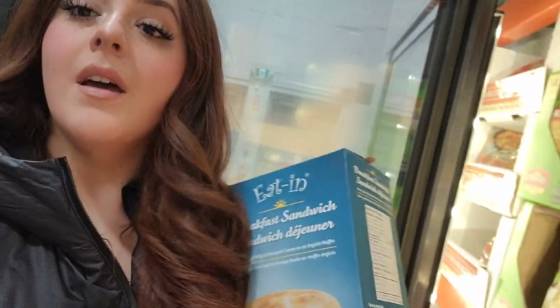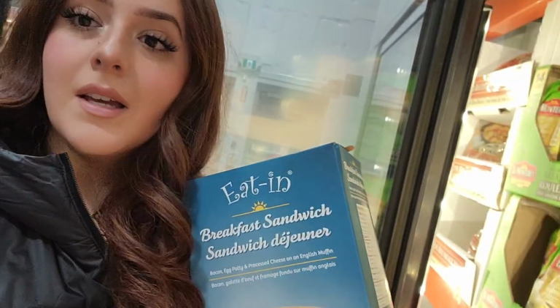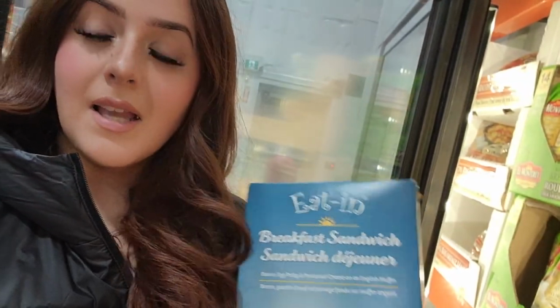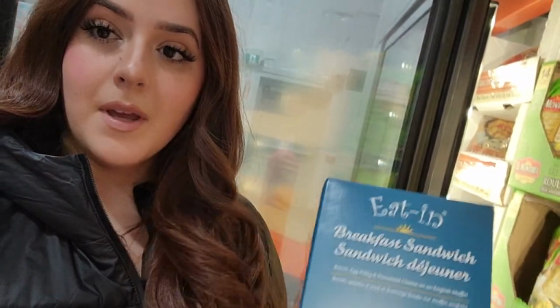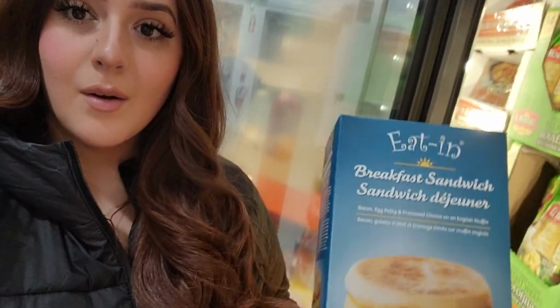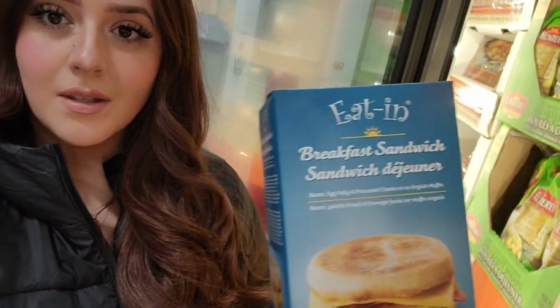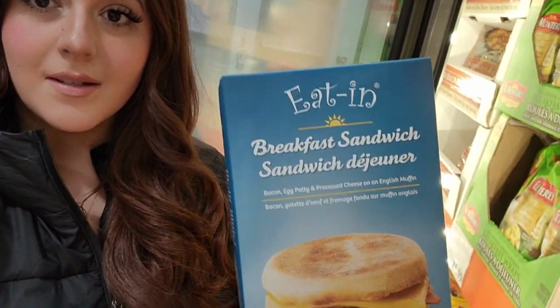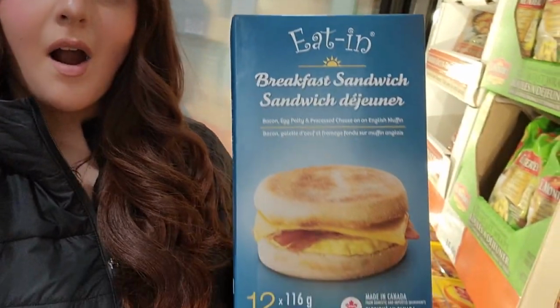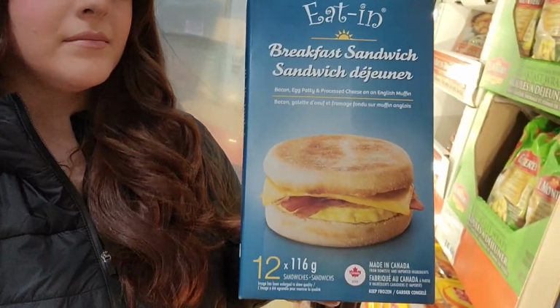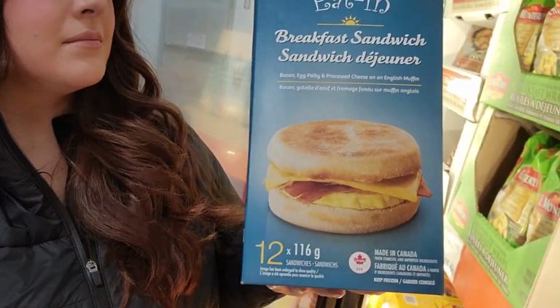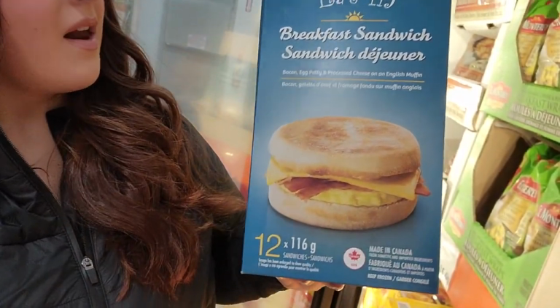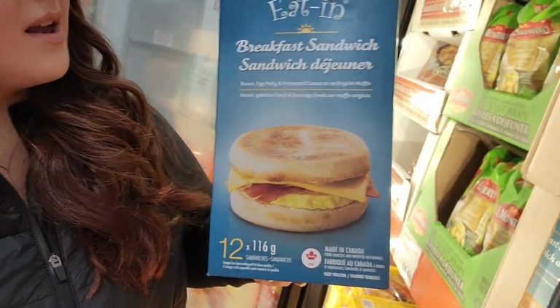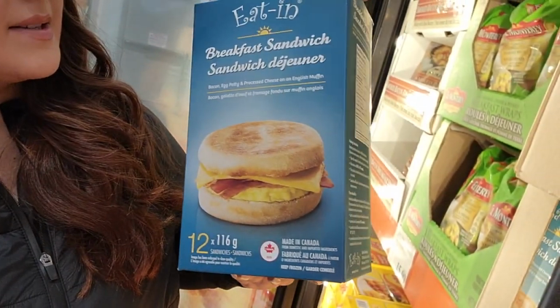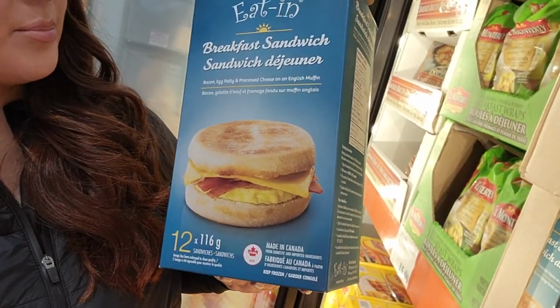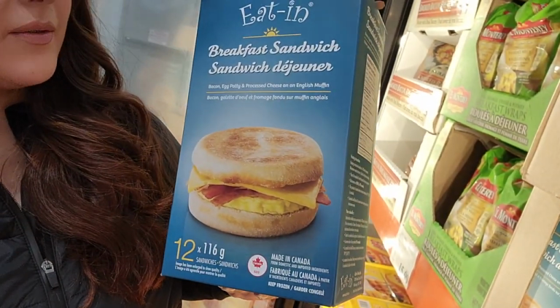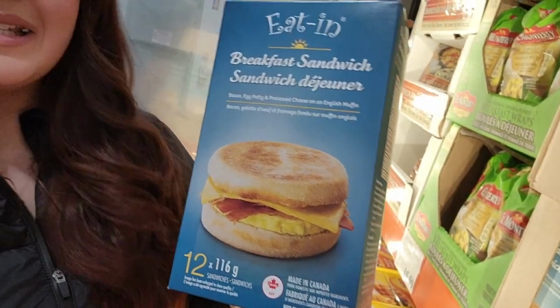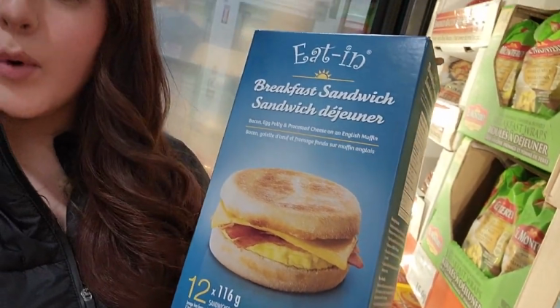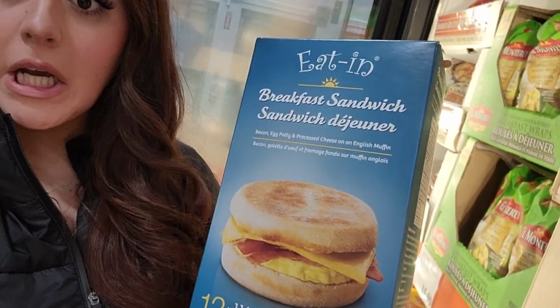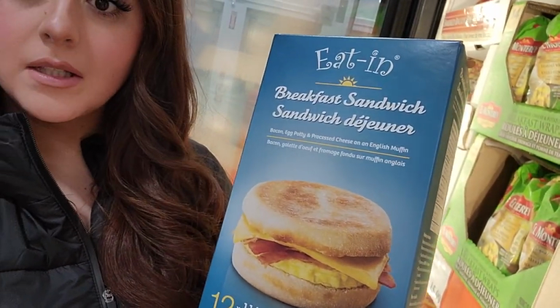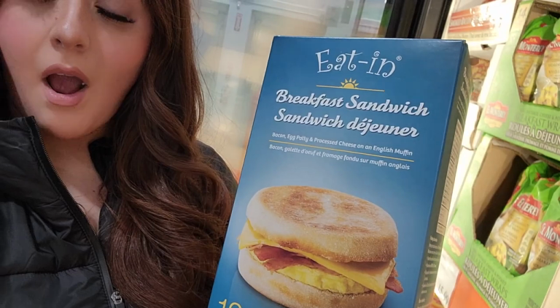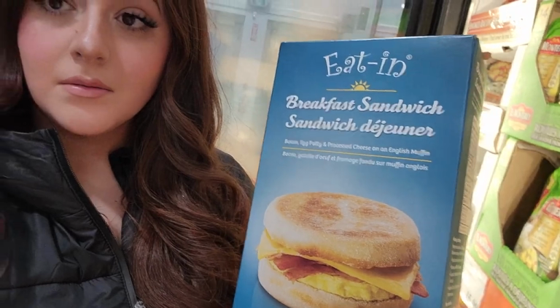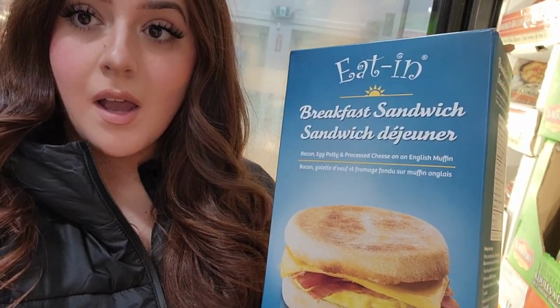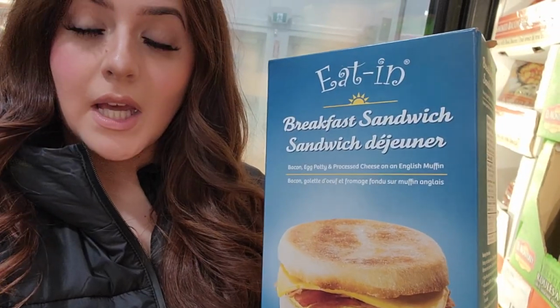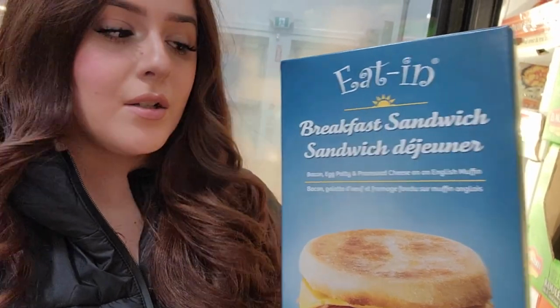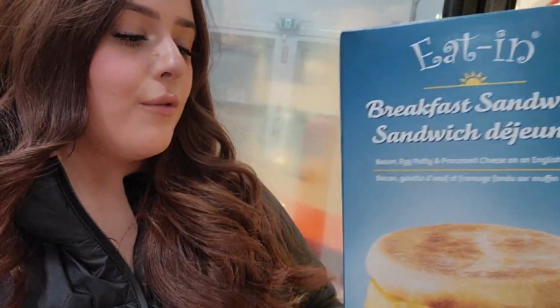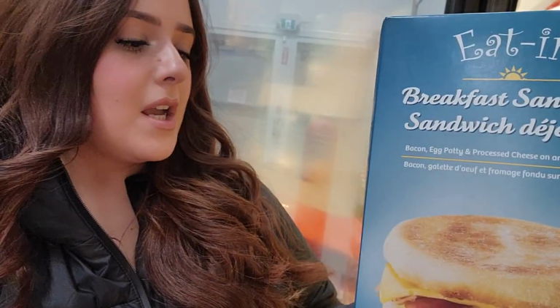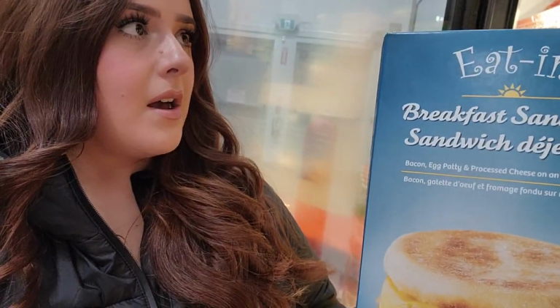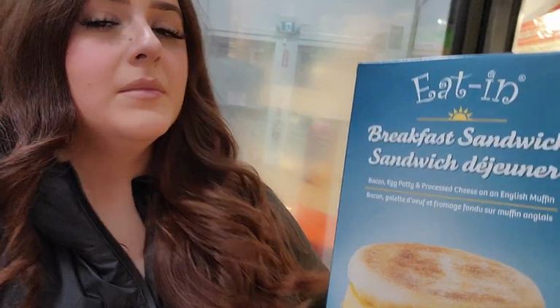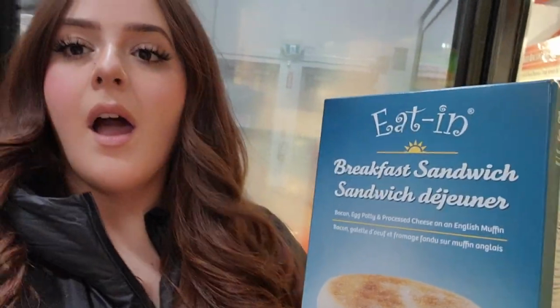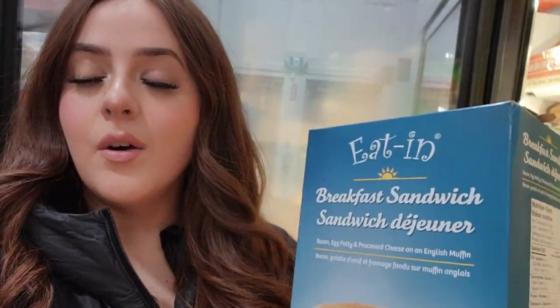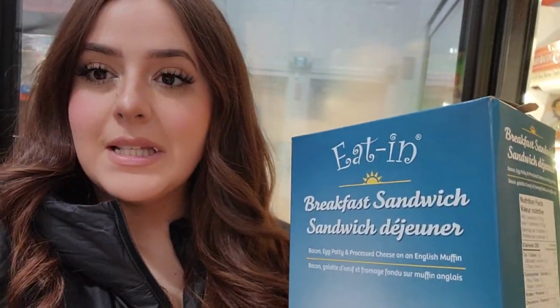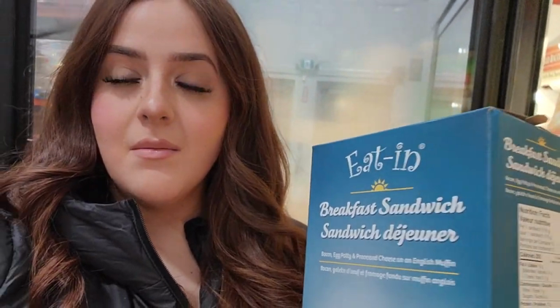You guys, tell me how good these look. These are breakfast sandwiches. They look so freaking good. I always see them but I never get them — I'm like, probably not, I can just make my own, you know?